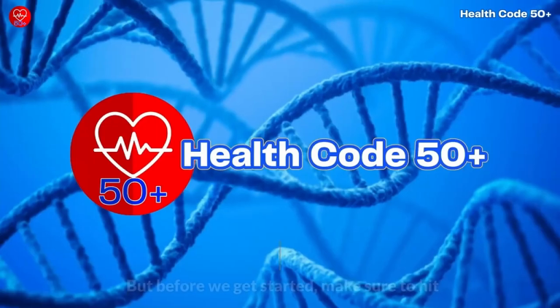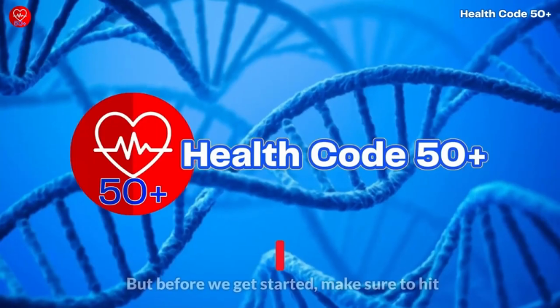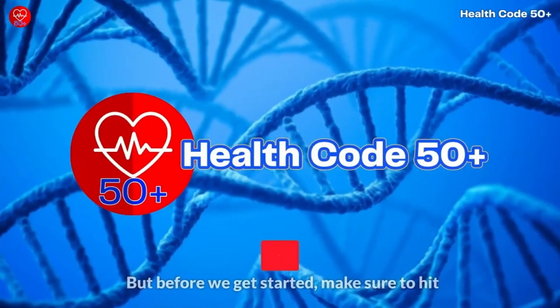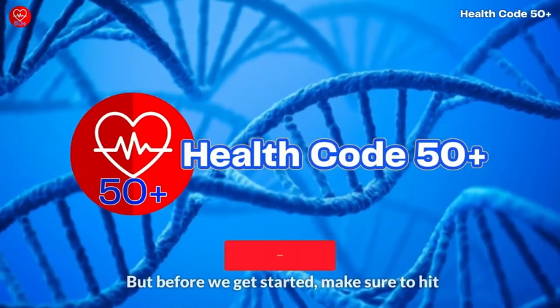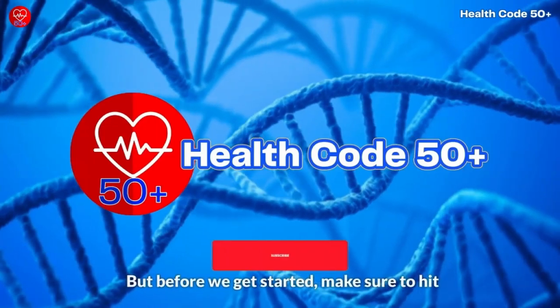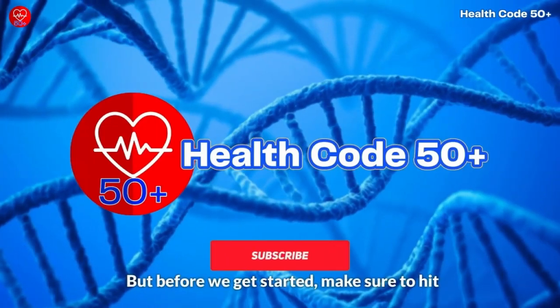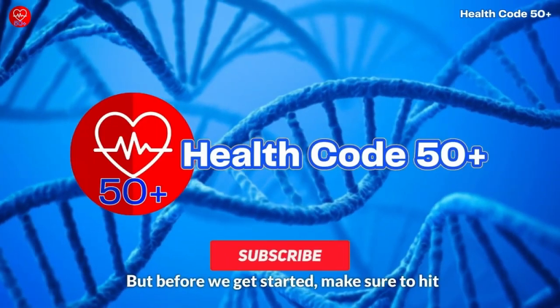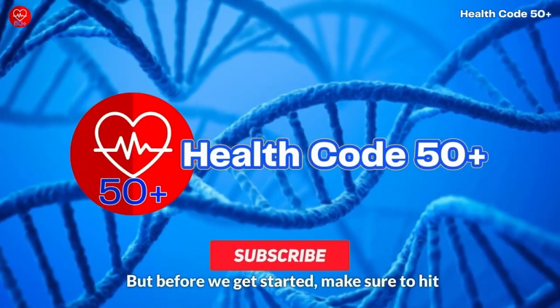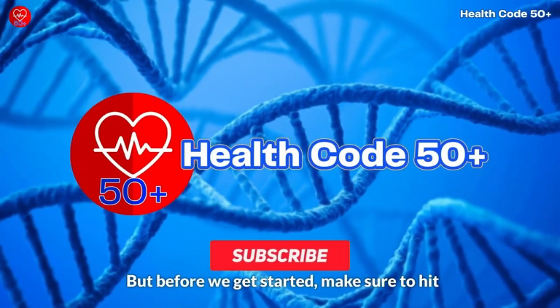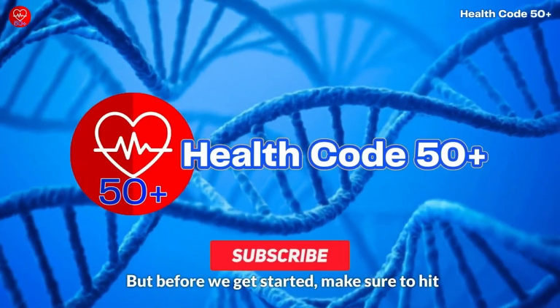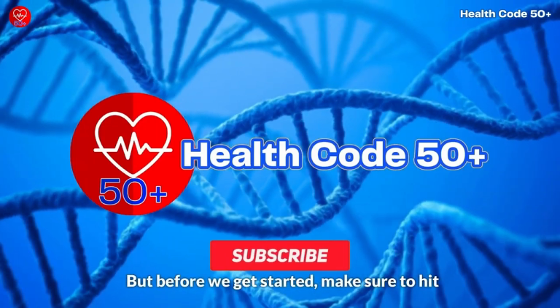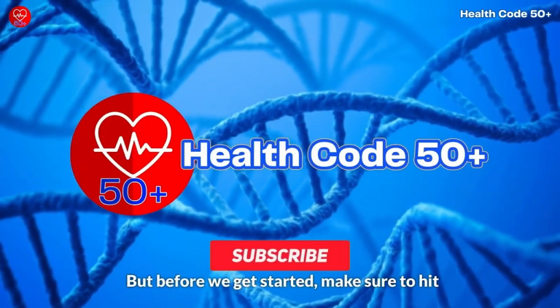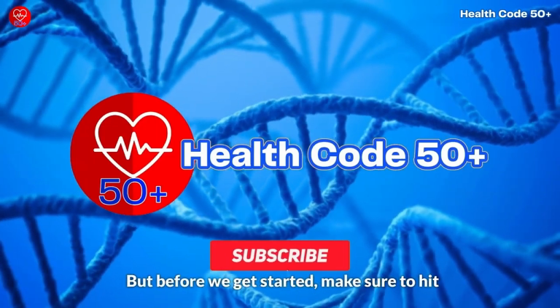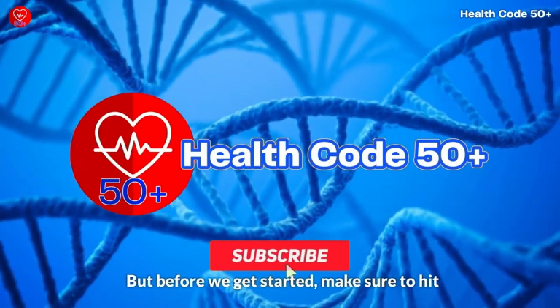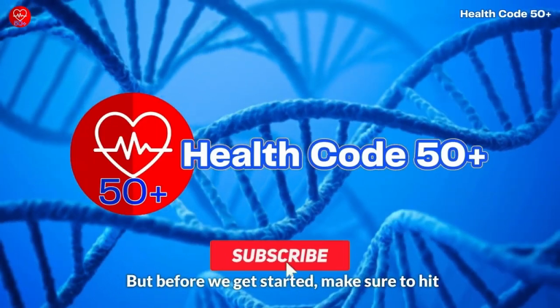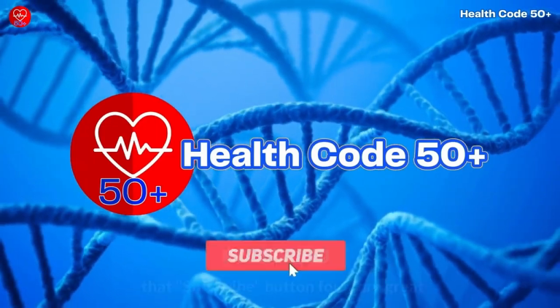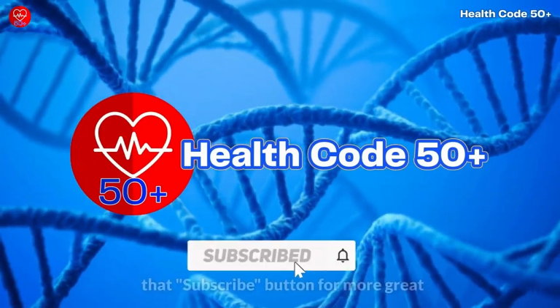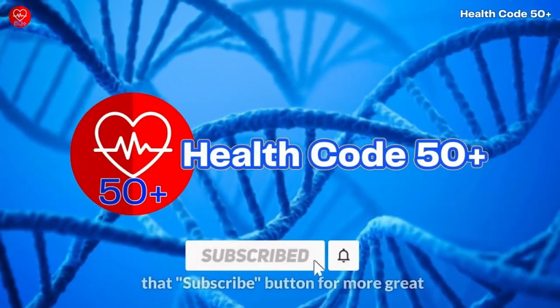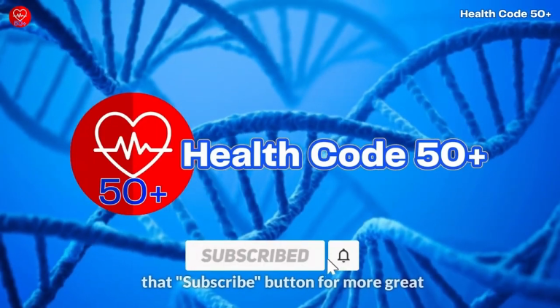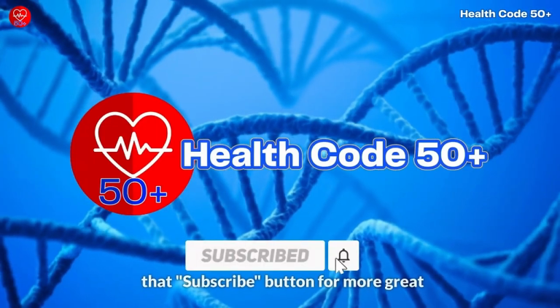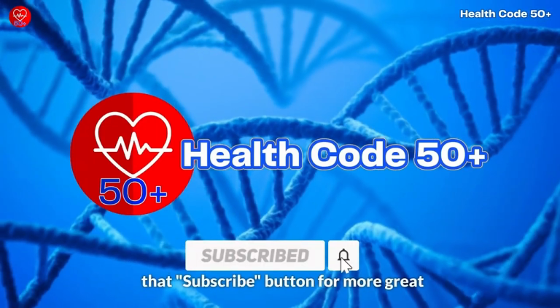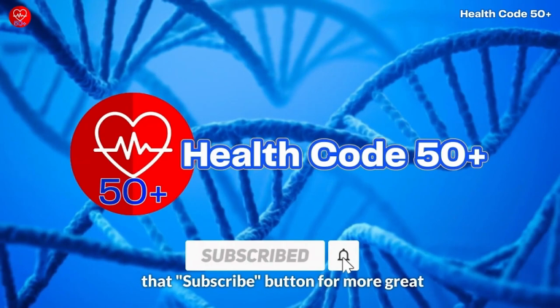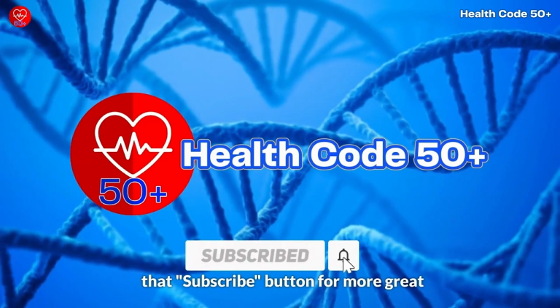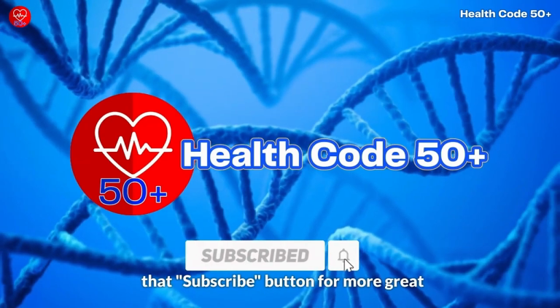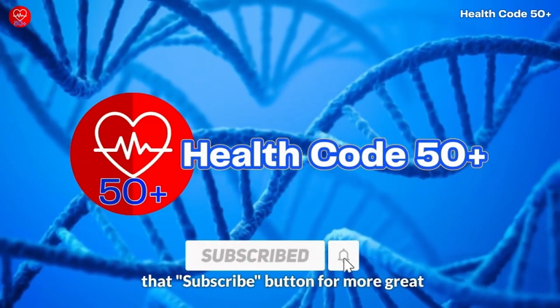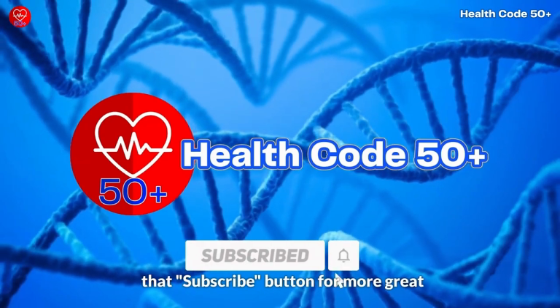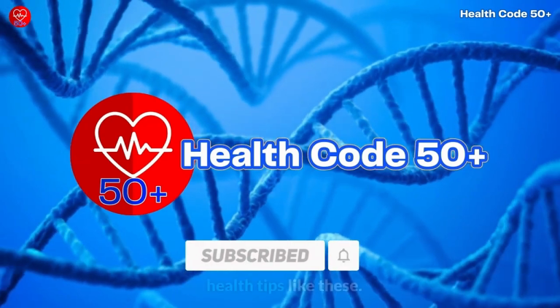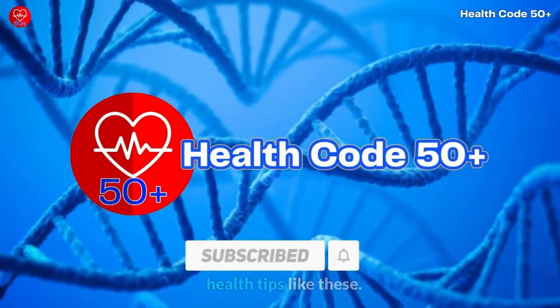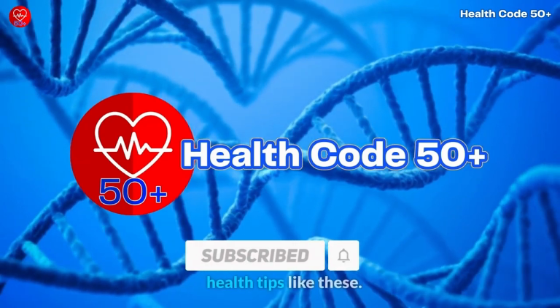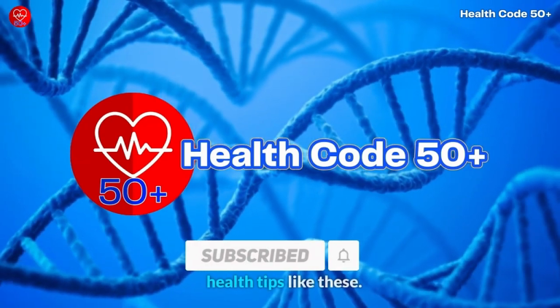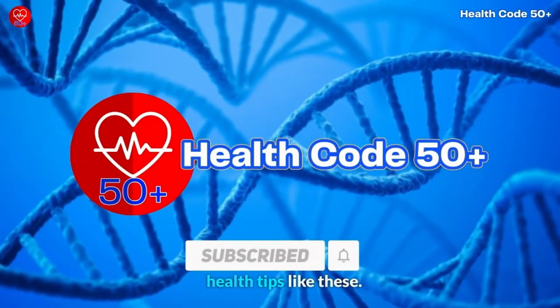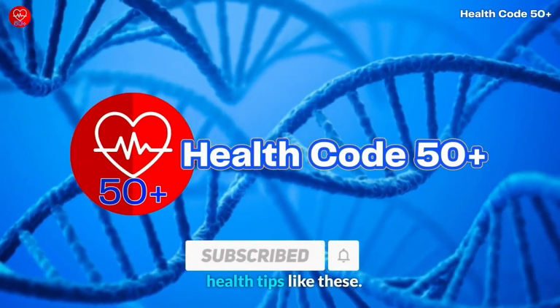But before we get started, make sure to hit that subscribe button for more great health tips like these.